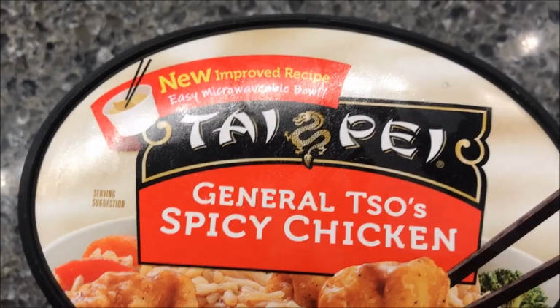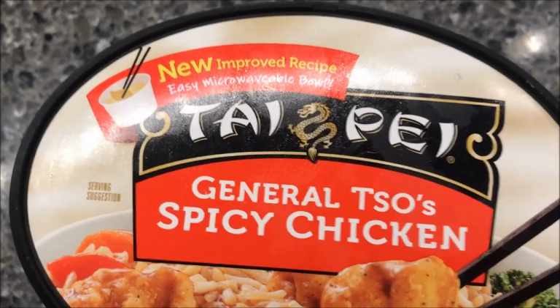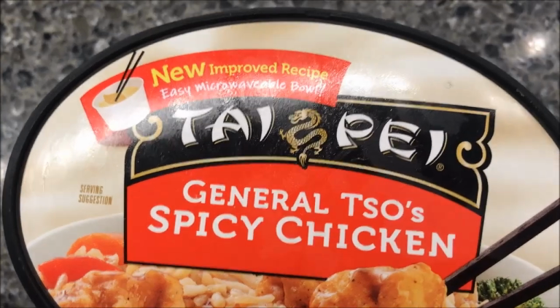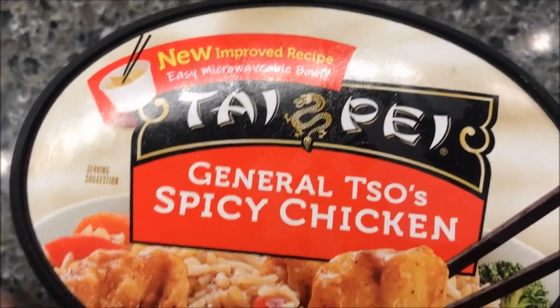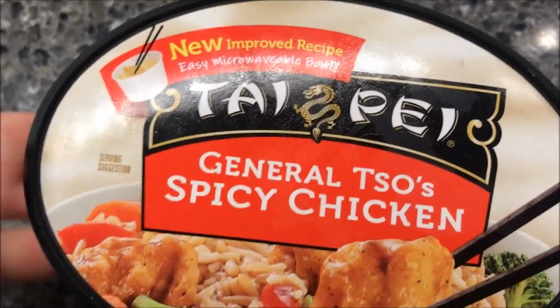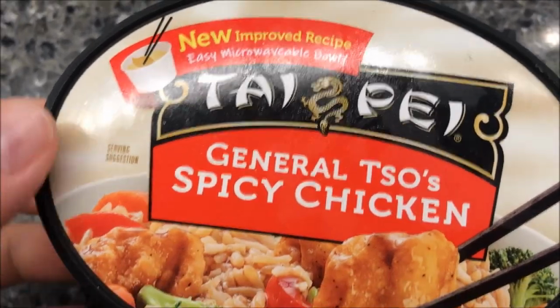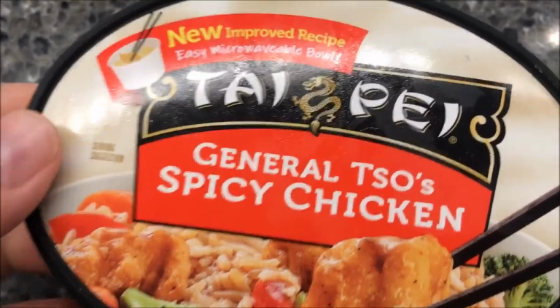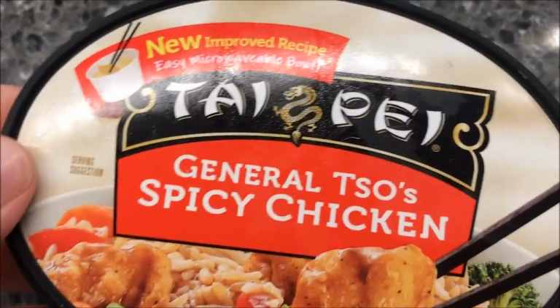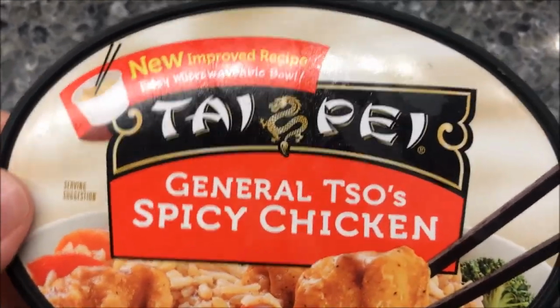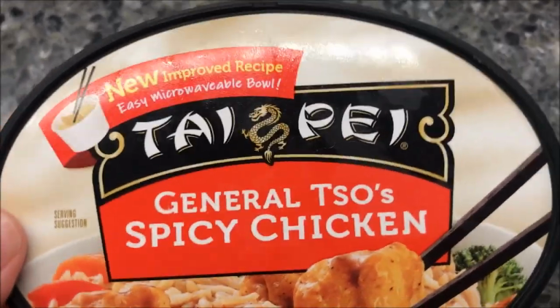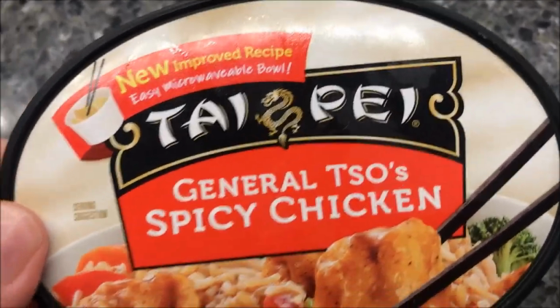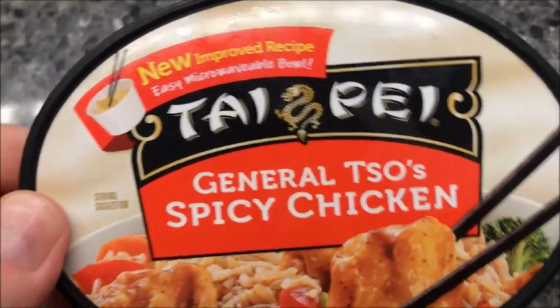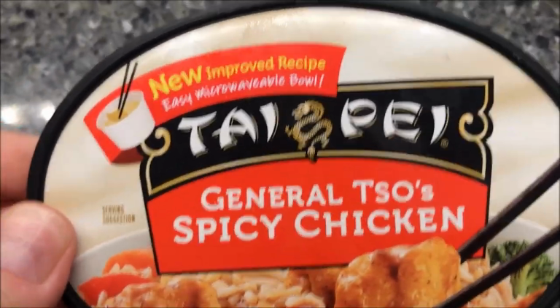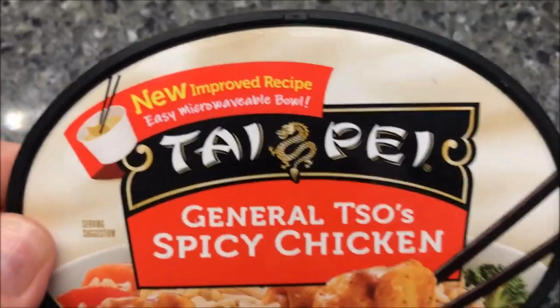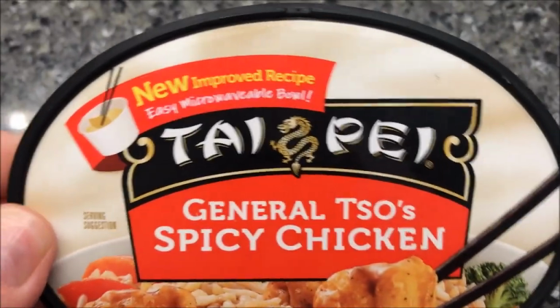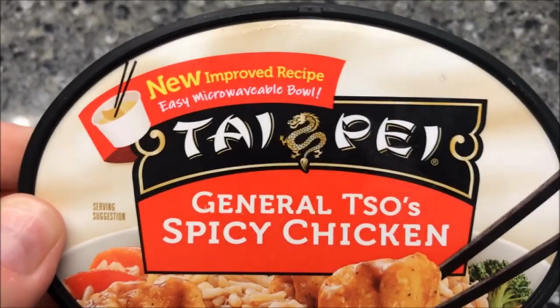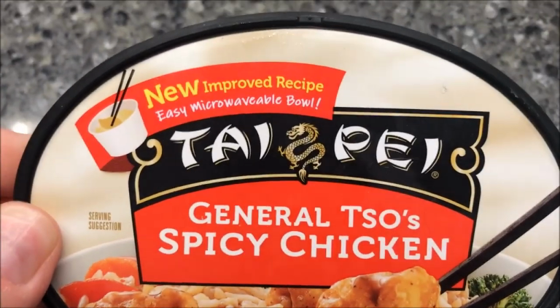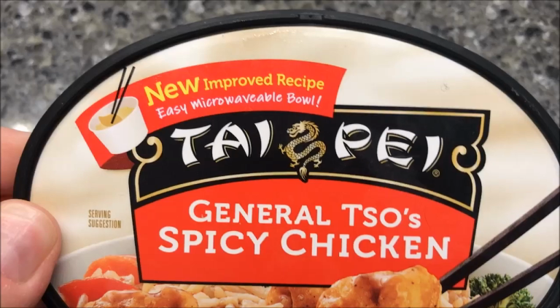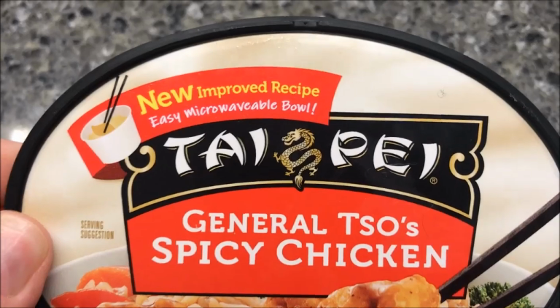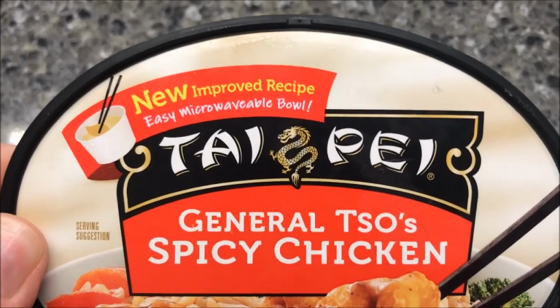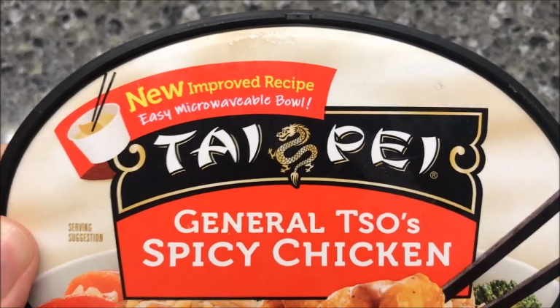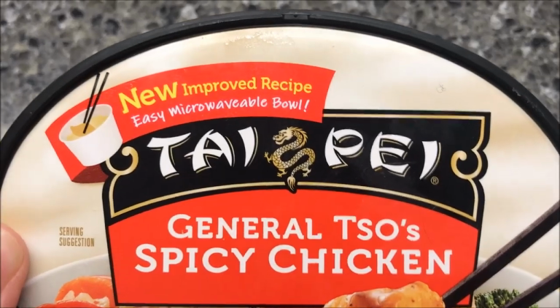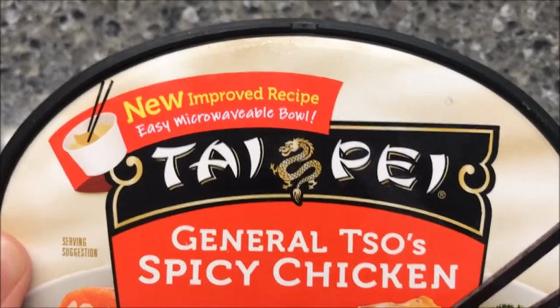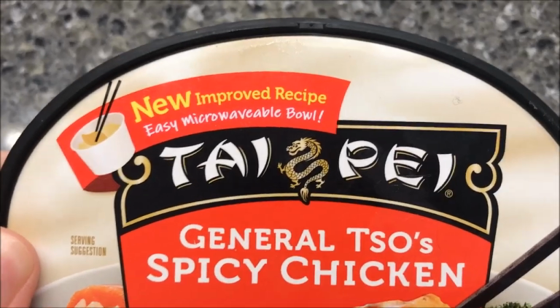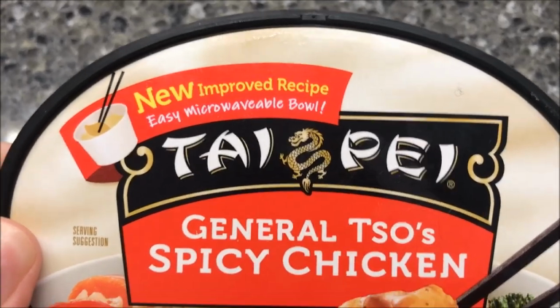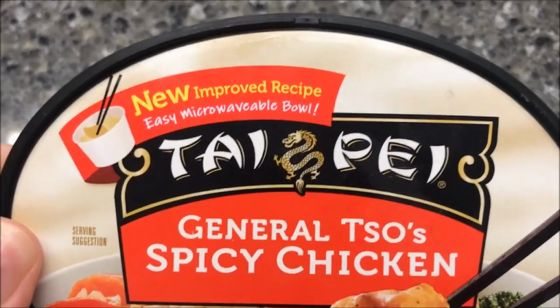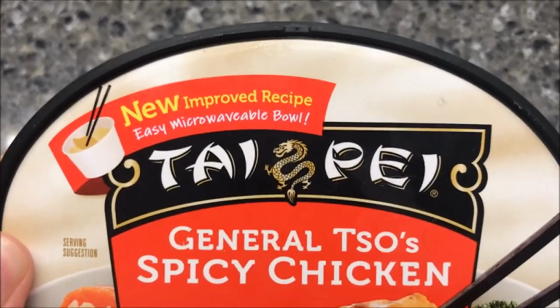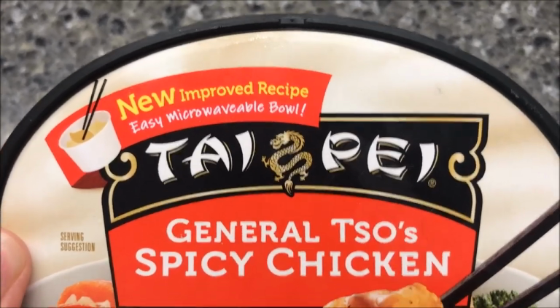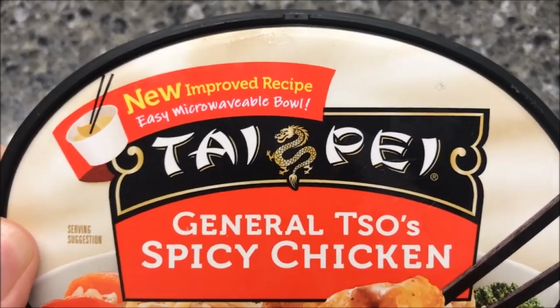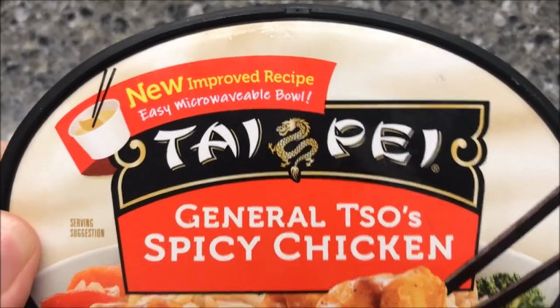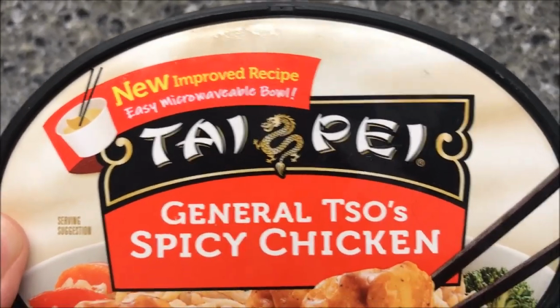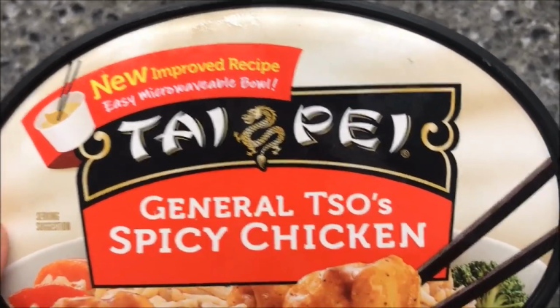Hey guys, welcome to another Lunchtime Review. Today I'm going to try this new improved recipe easy microwave bowl.